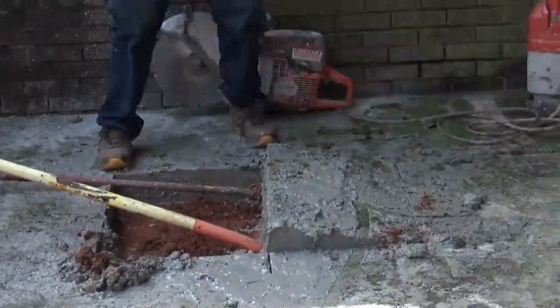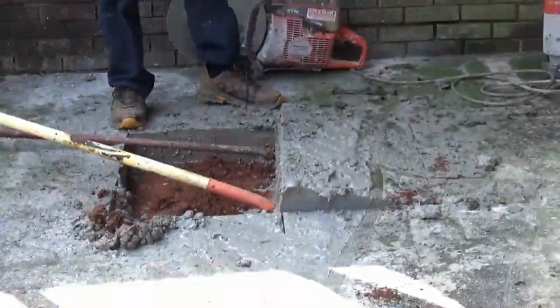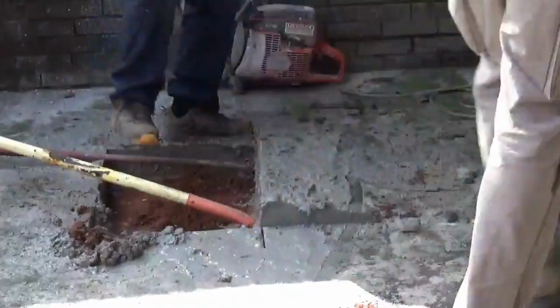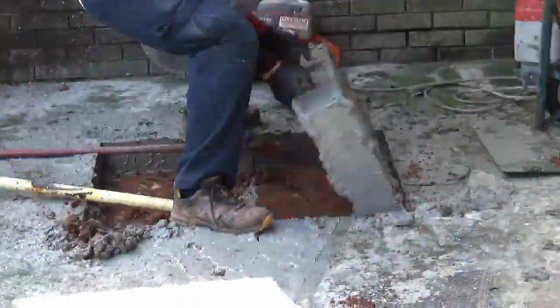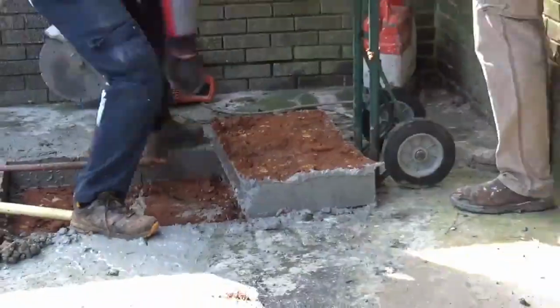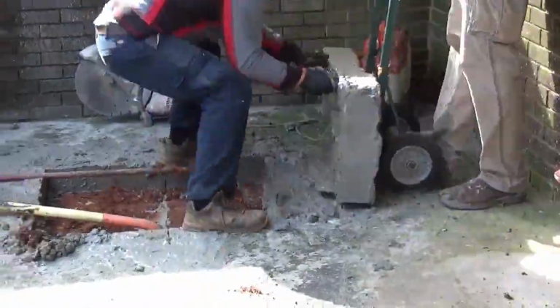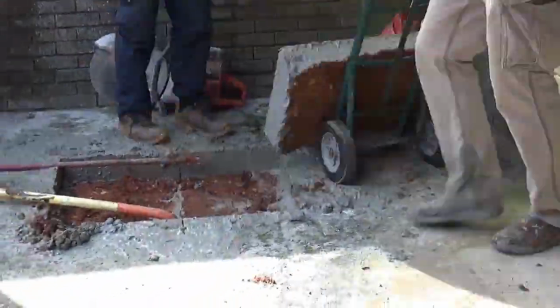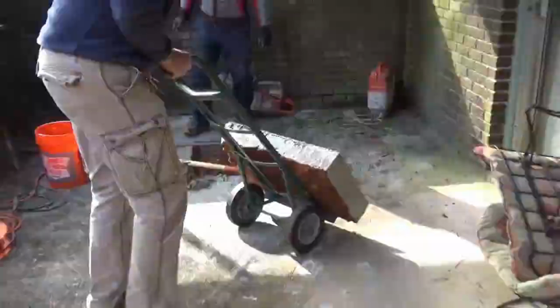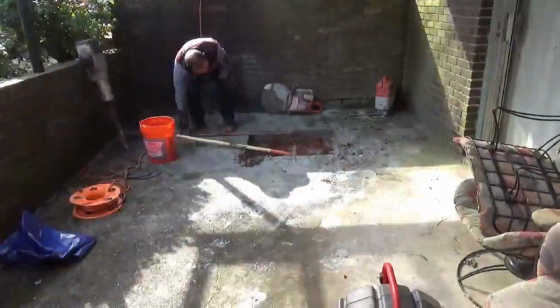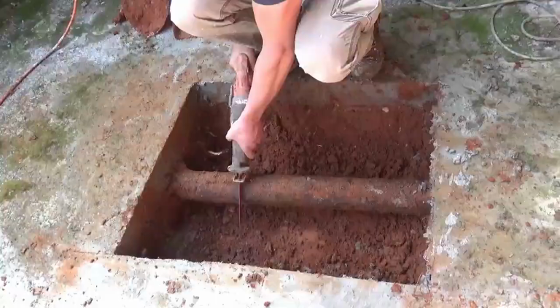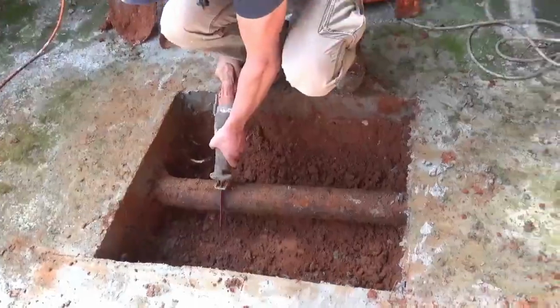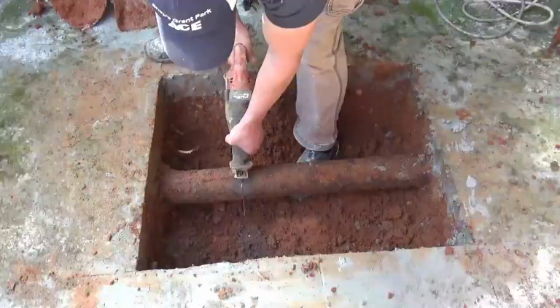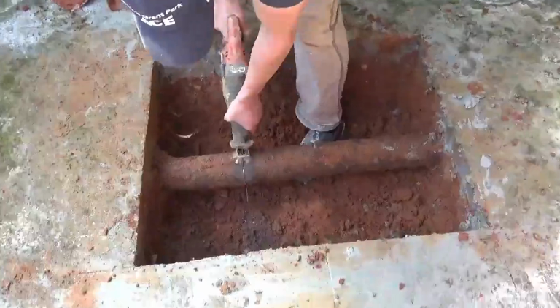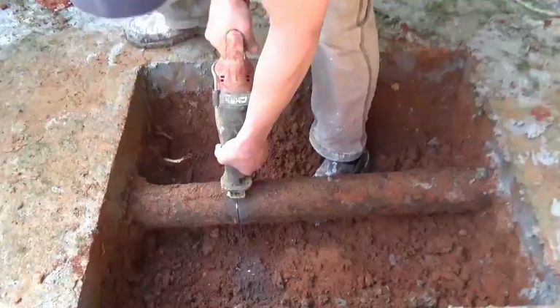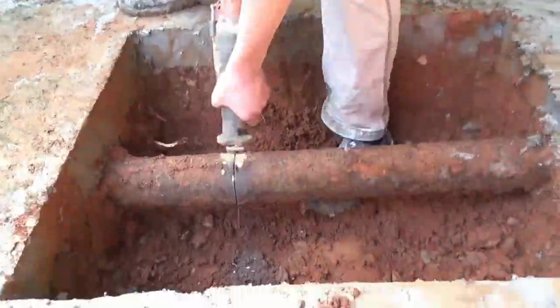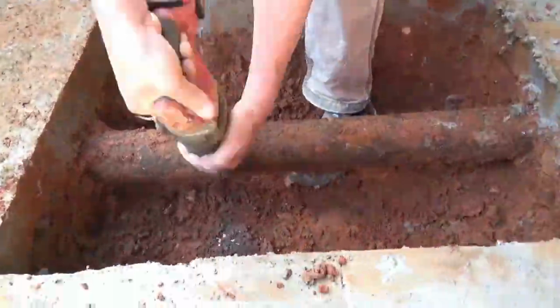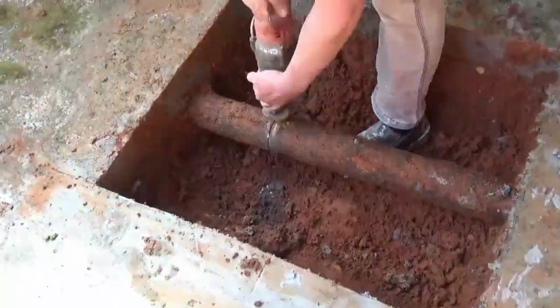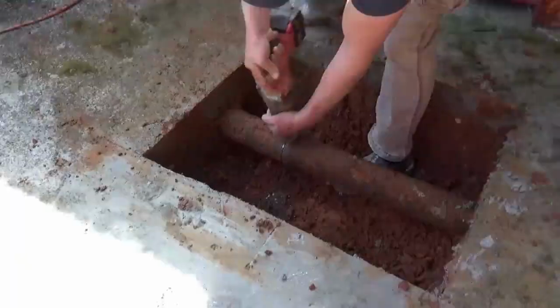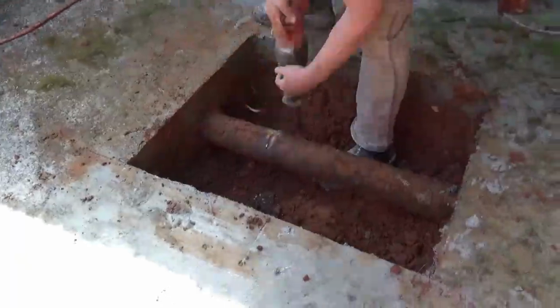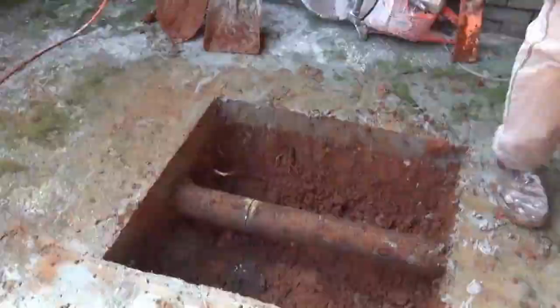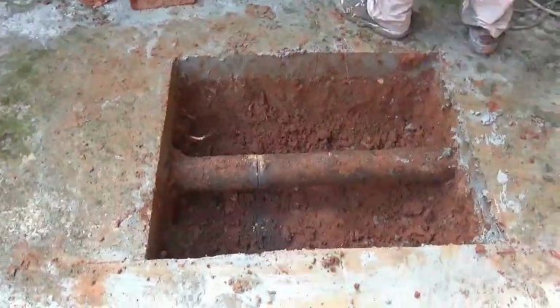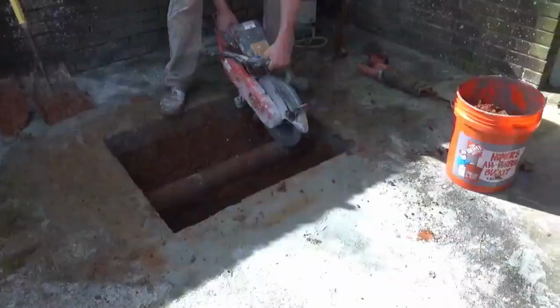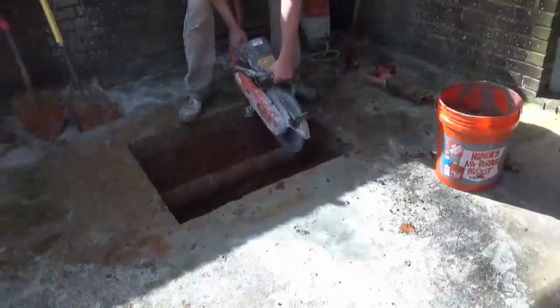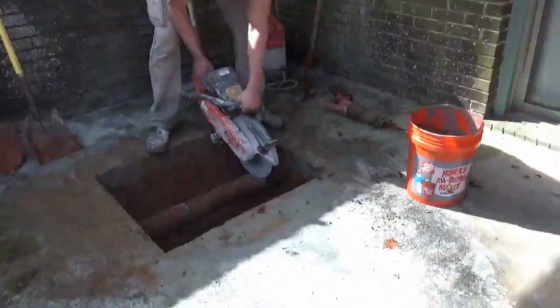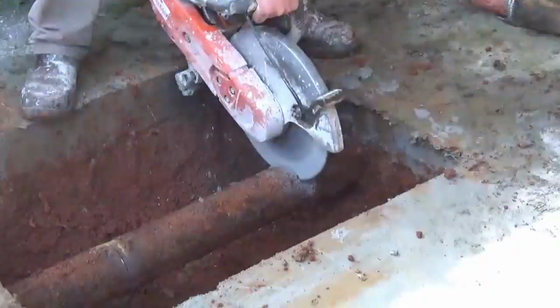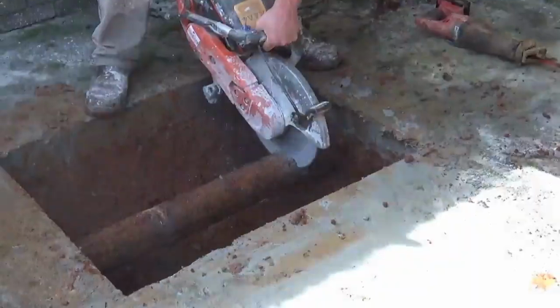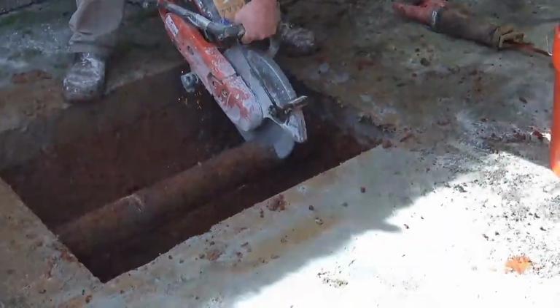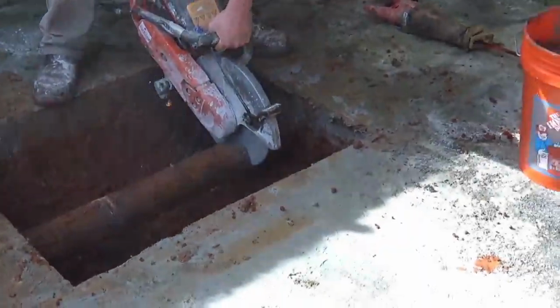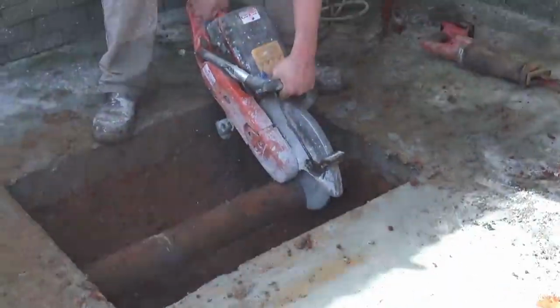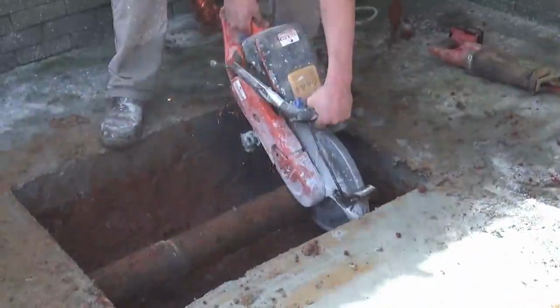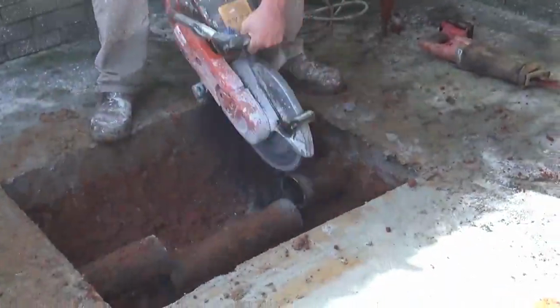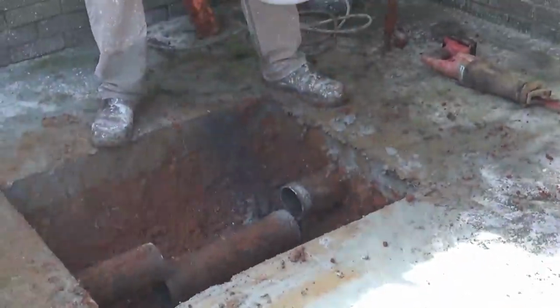Here is the old cast iron pipe — we found a little better way to cut it.